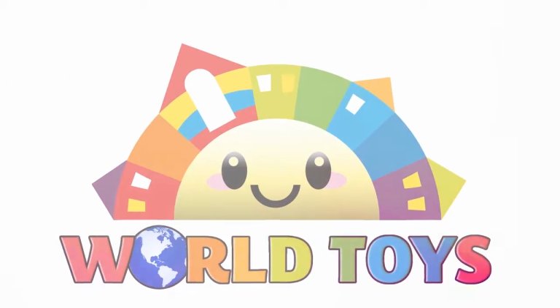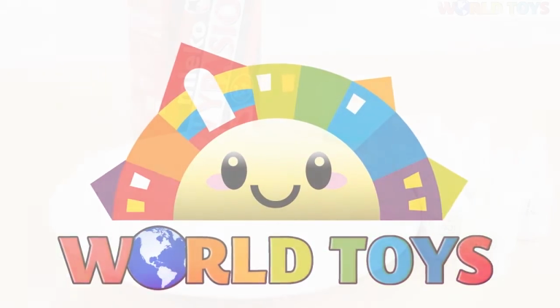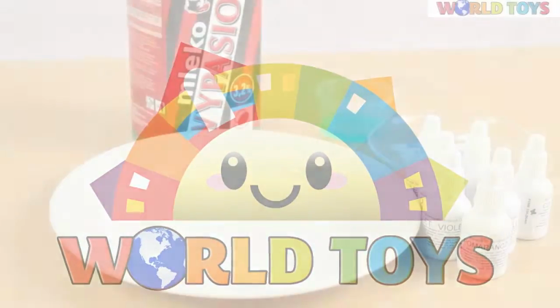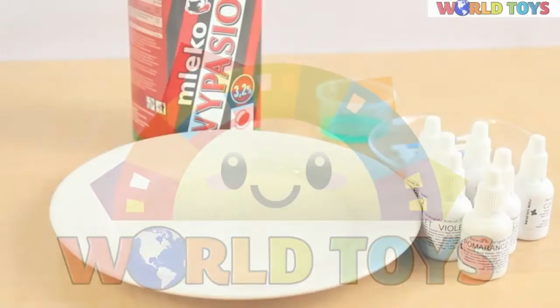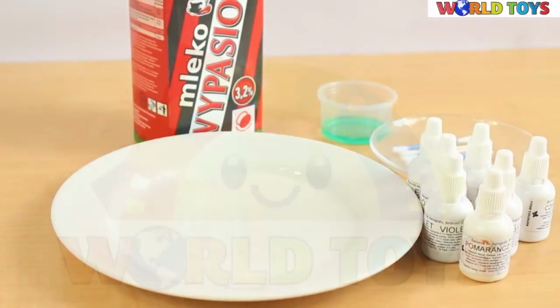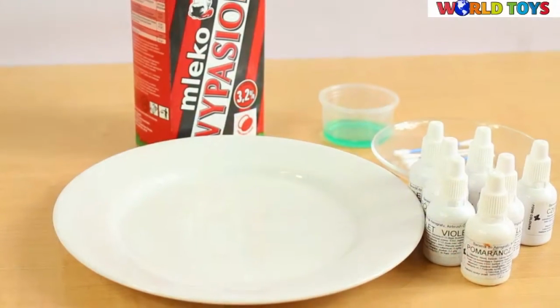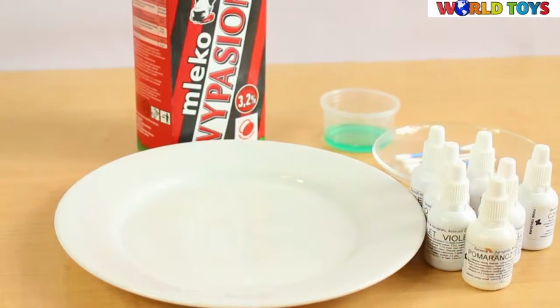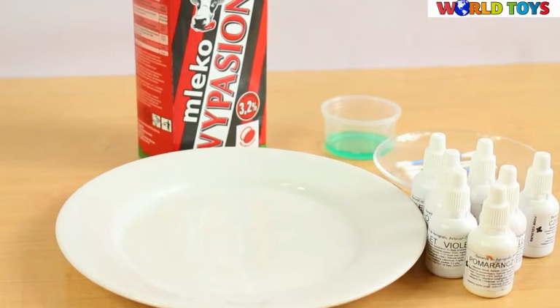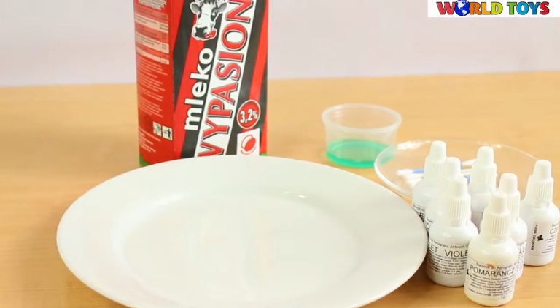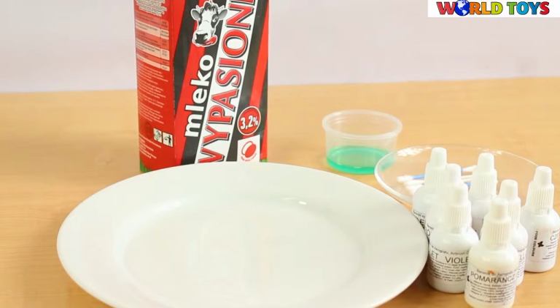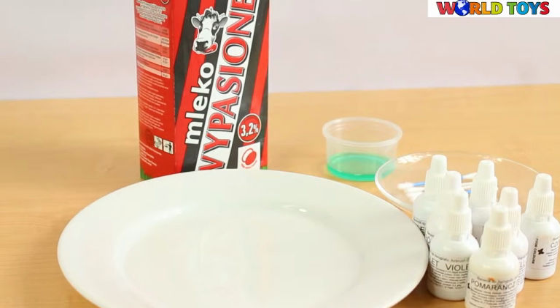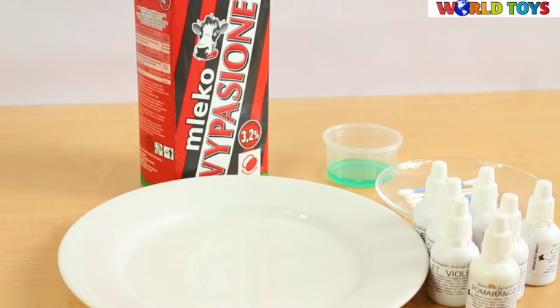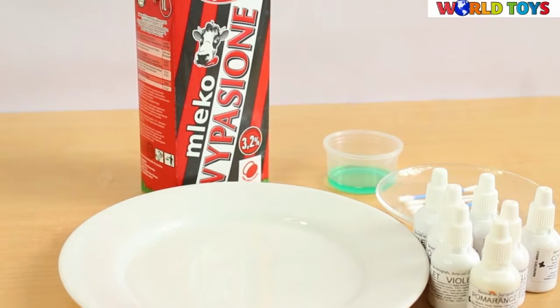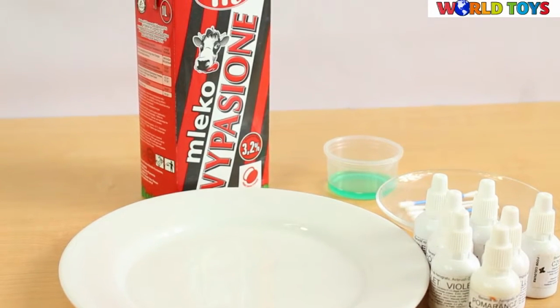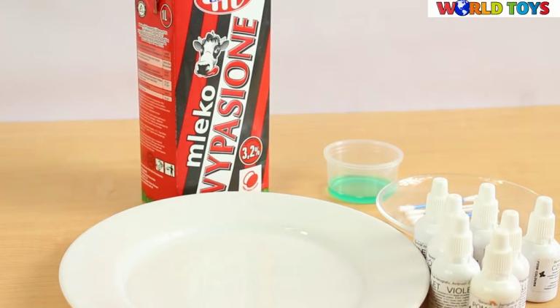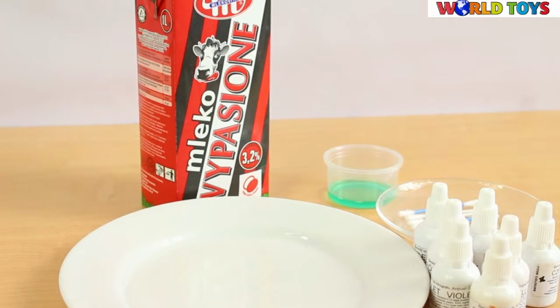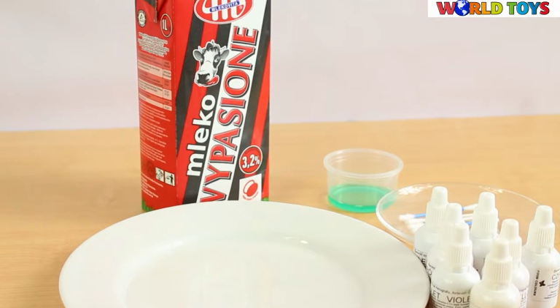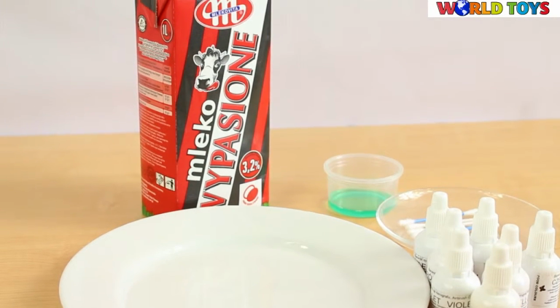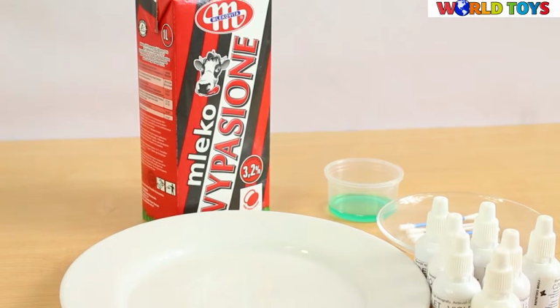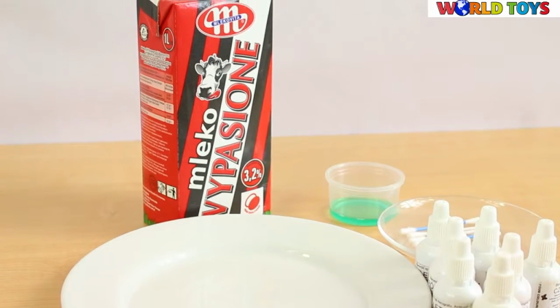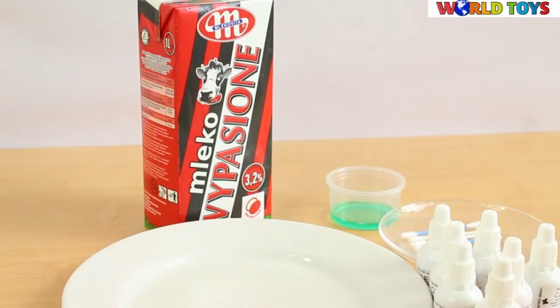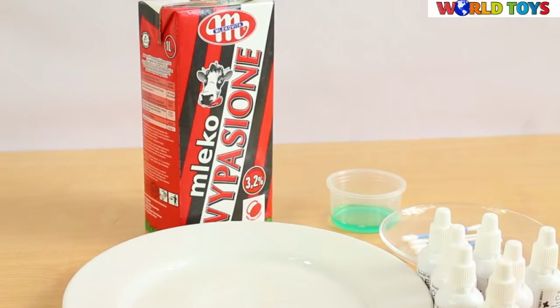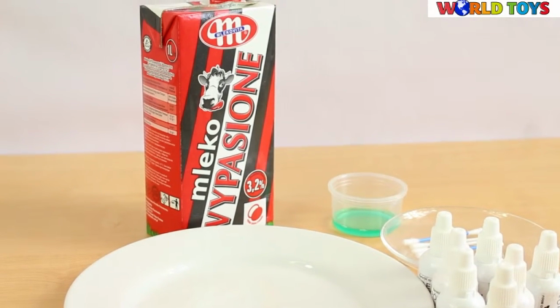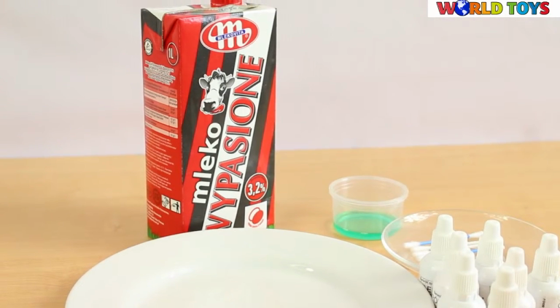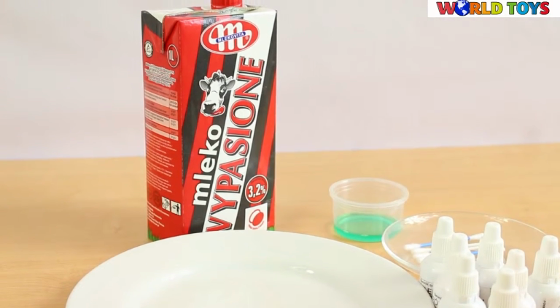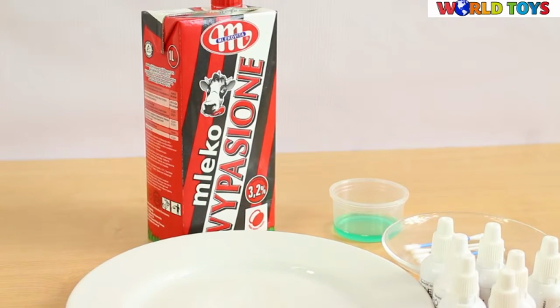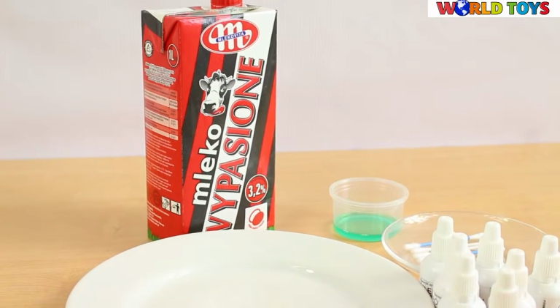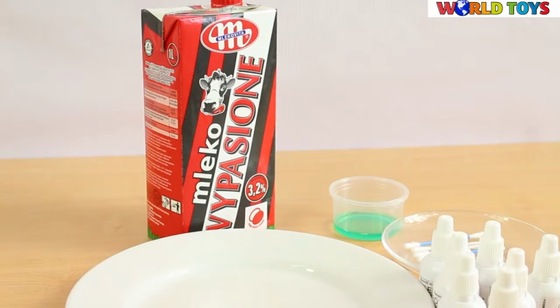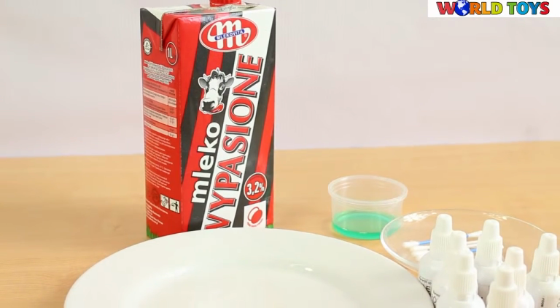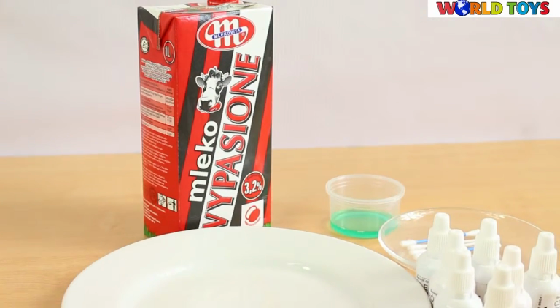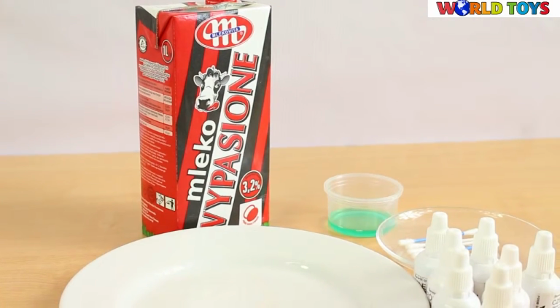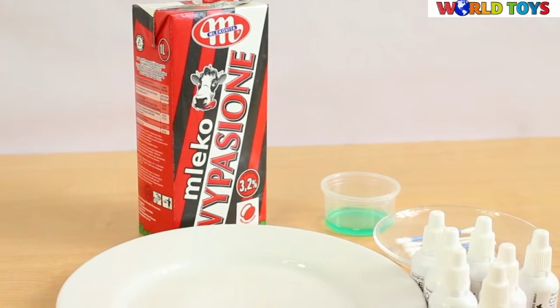Hi, welcome to the World of Toys. Today we're going to show you the amazing paintings on milk.